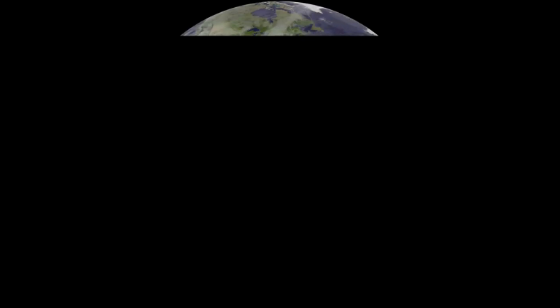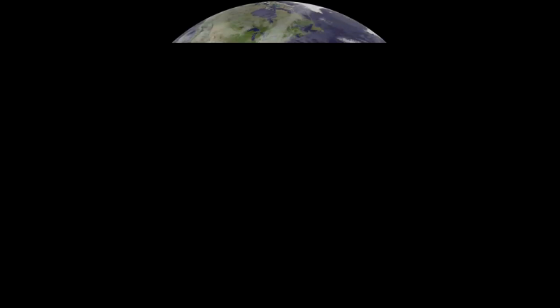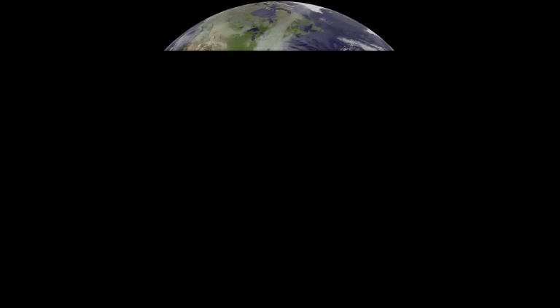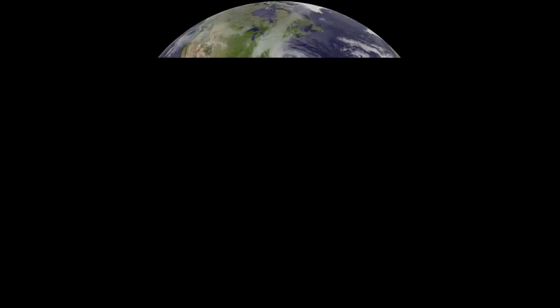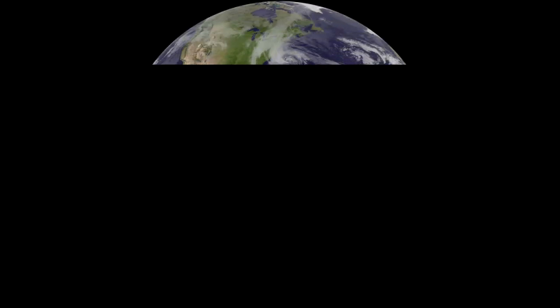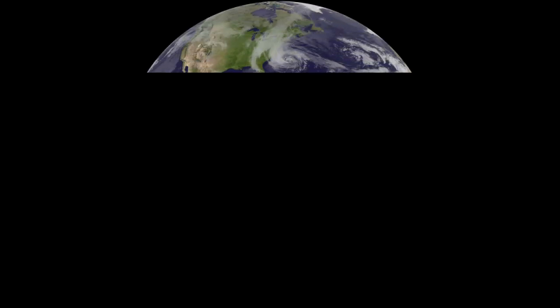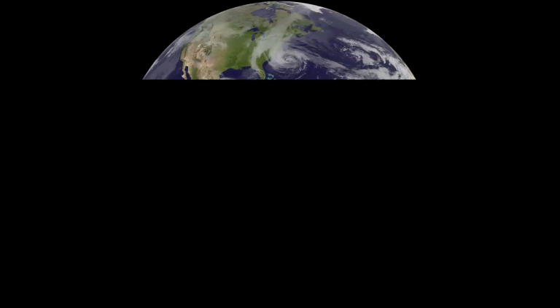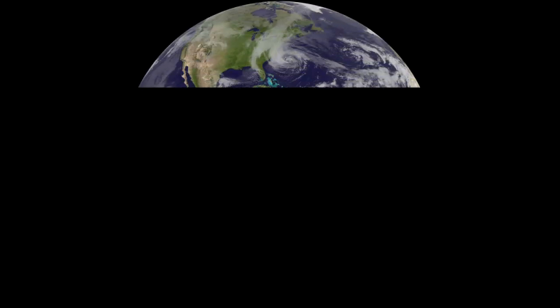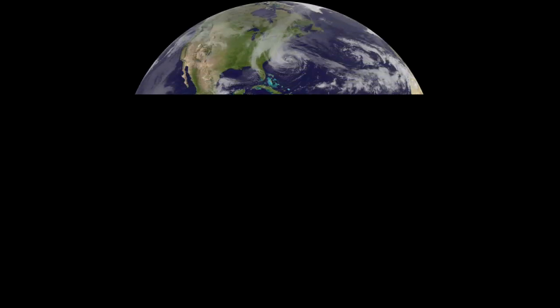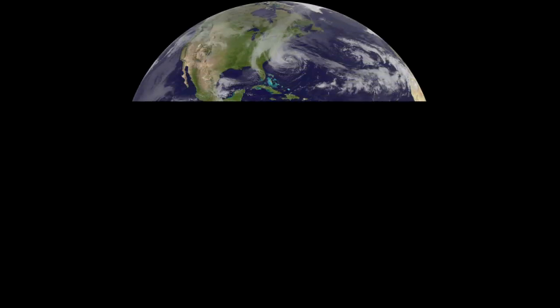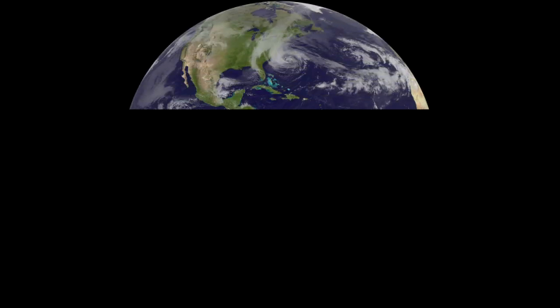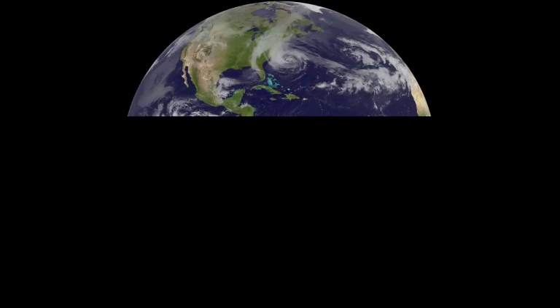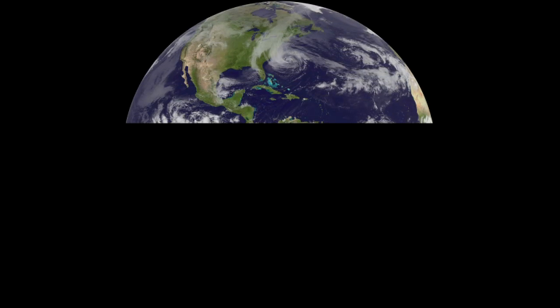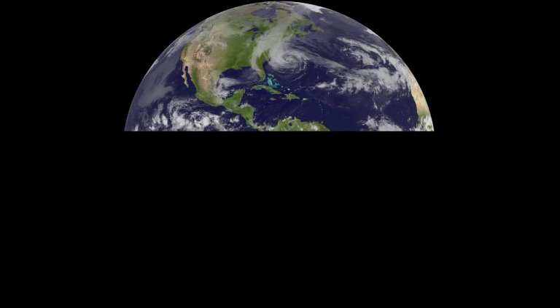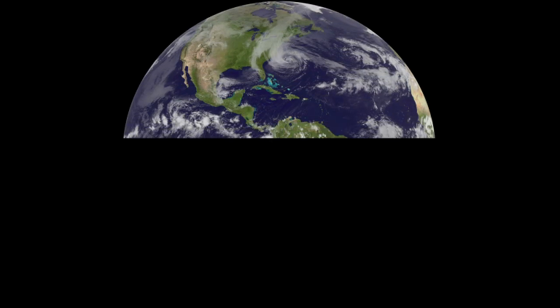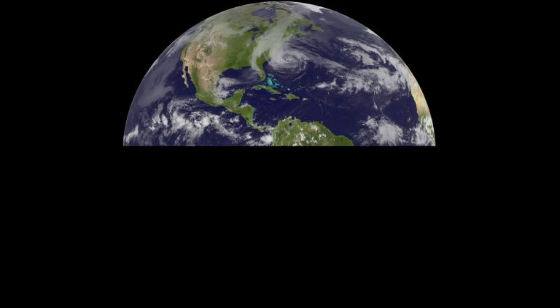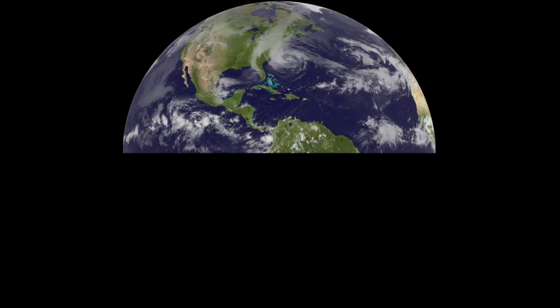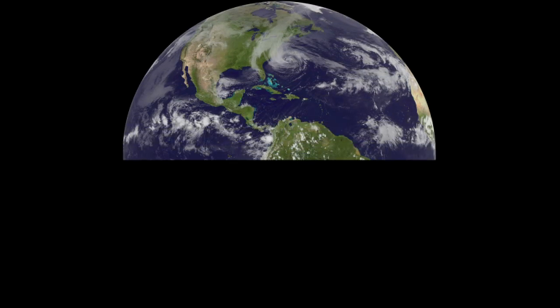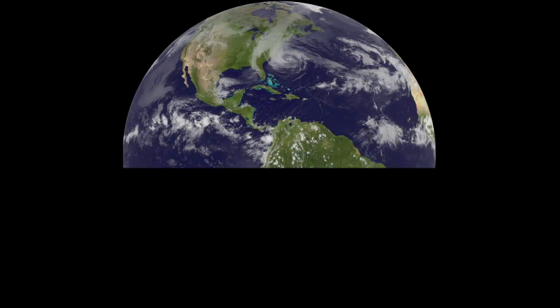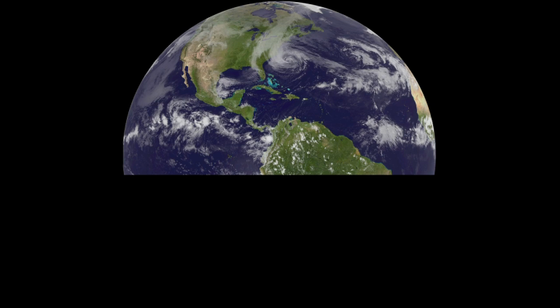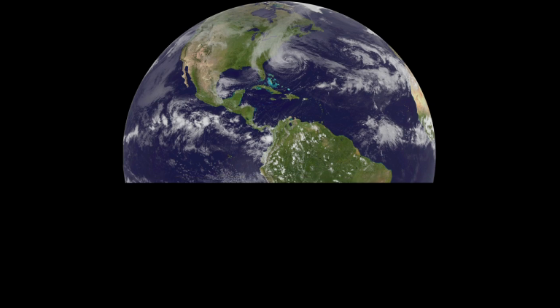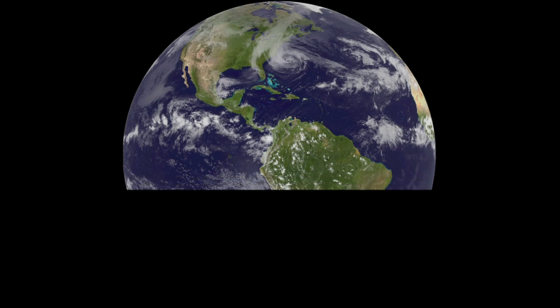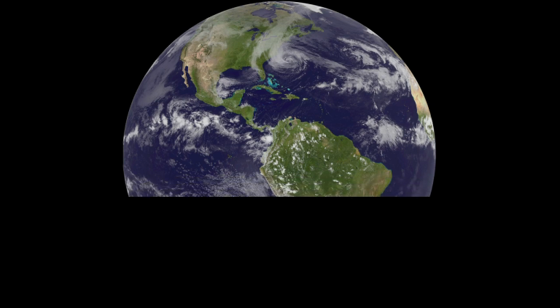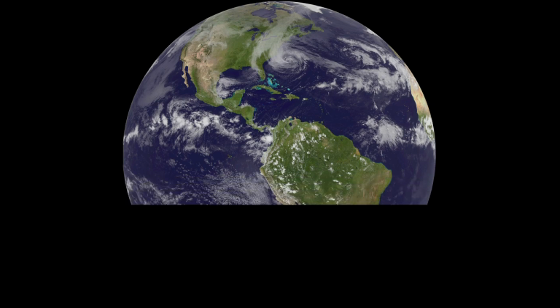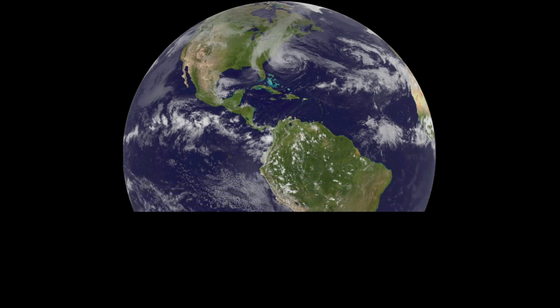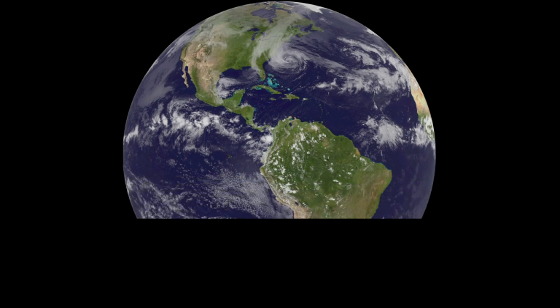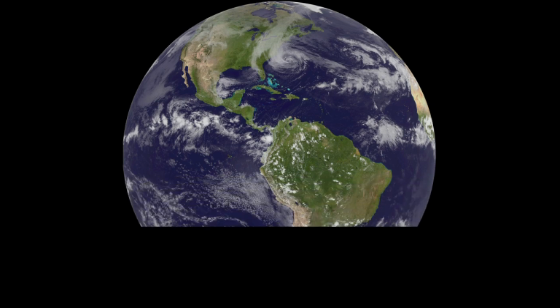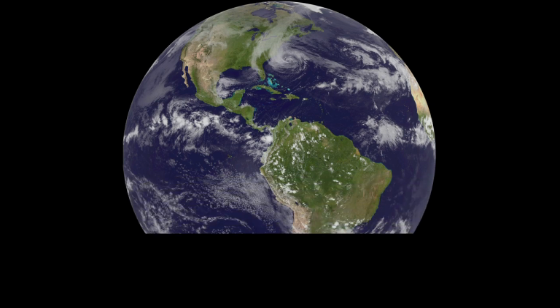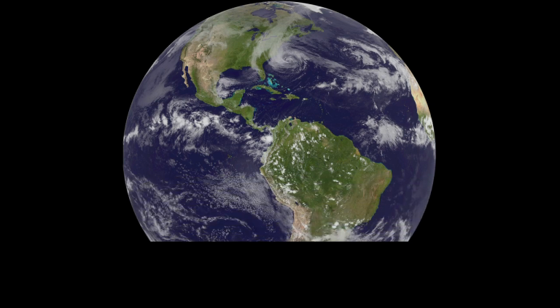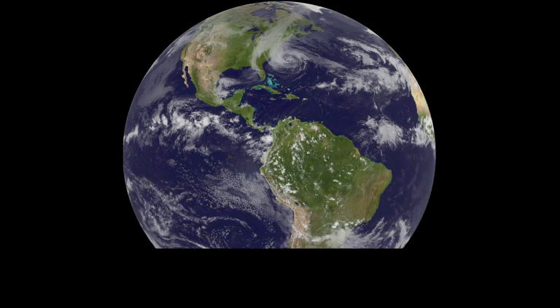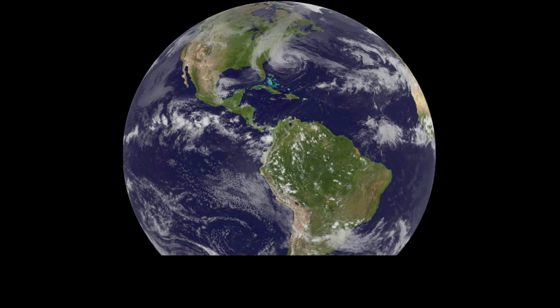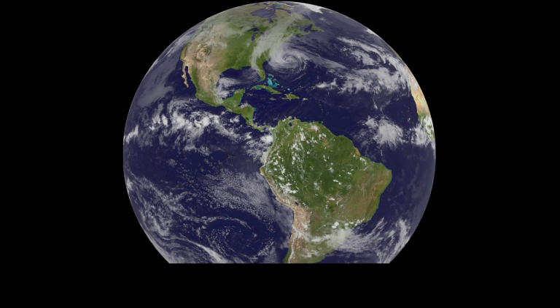ABI will be able to produce a full scan of the Earth in 5 minutes, which is another significant improvement over the current 30-minute scan.